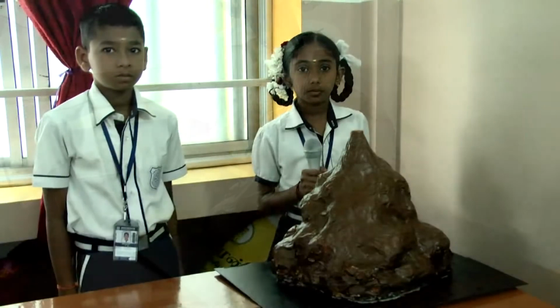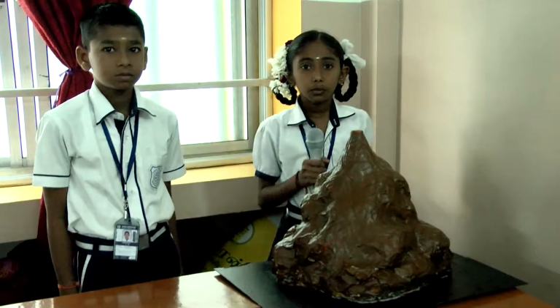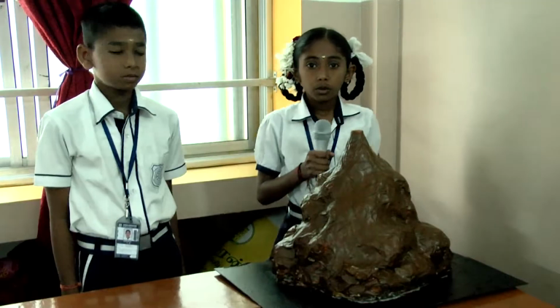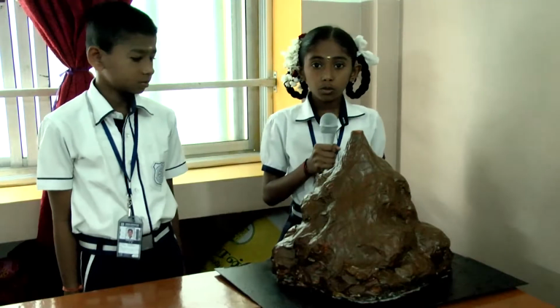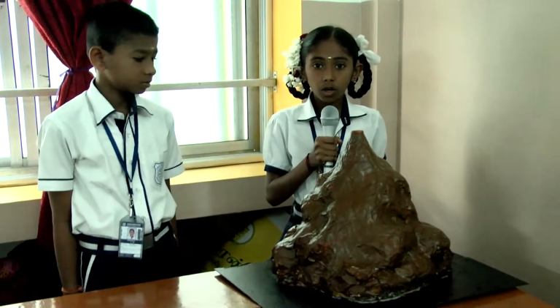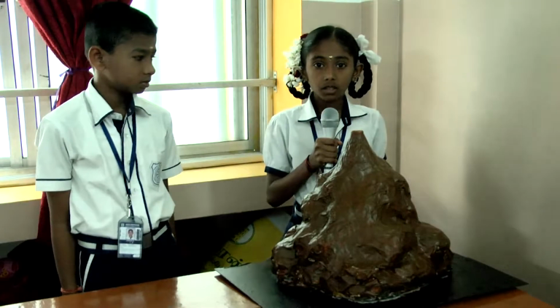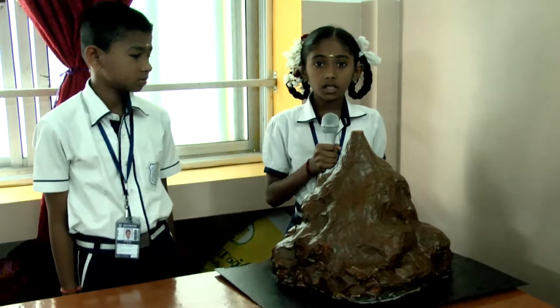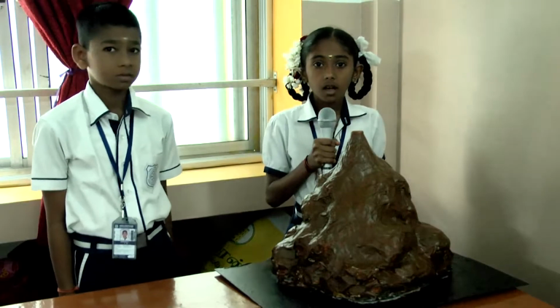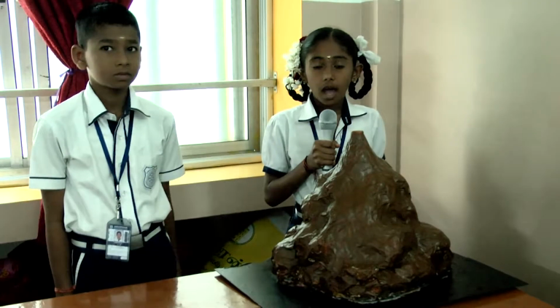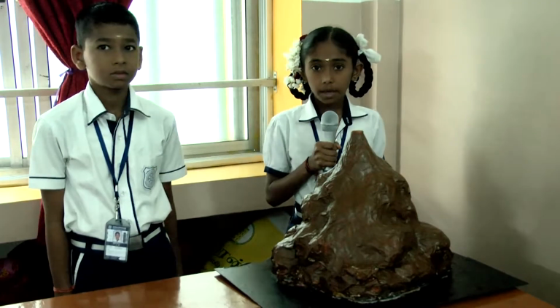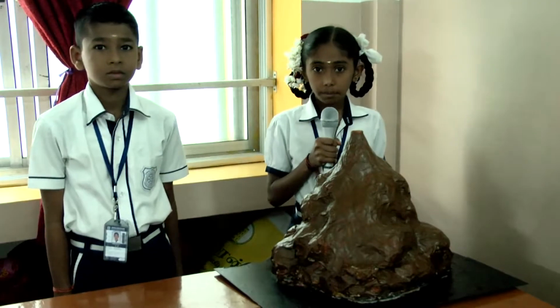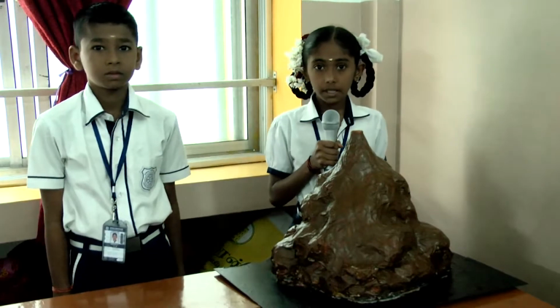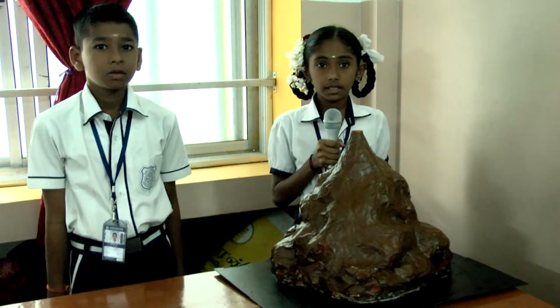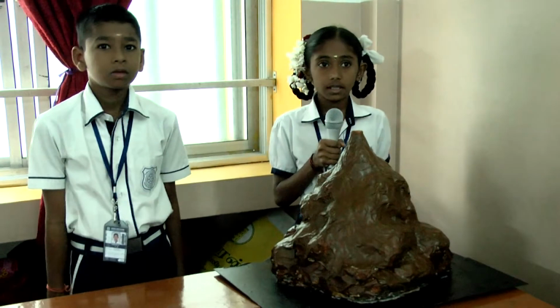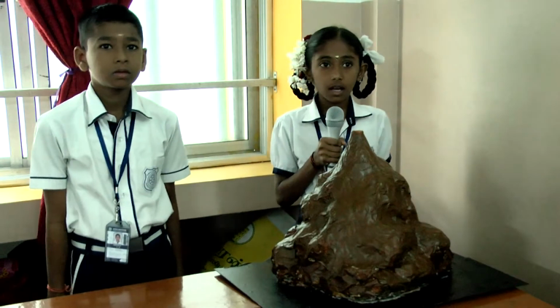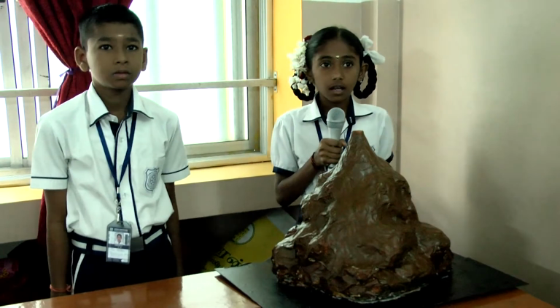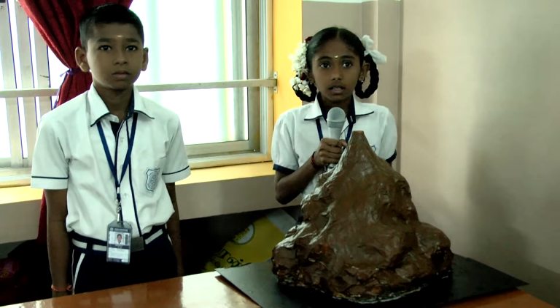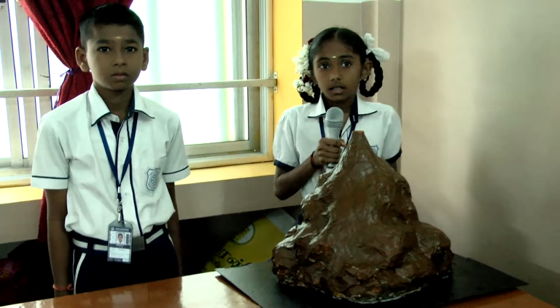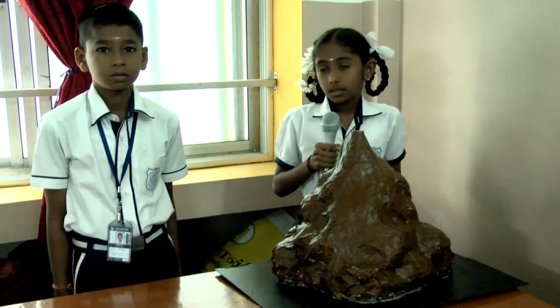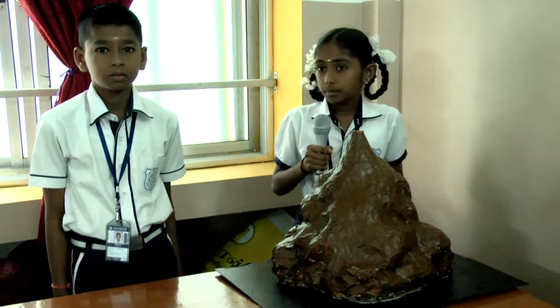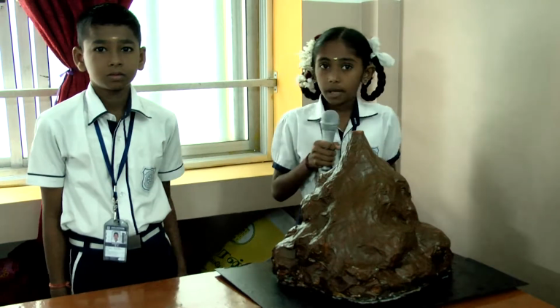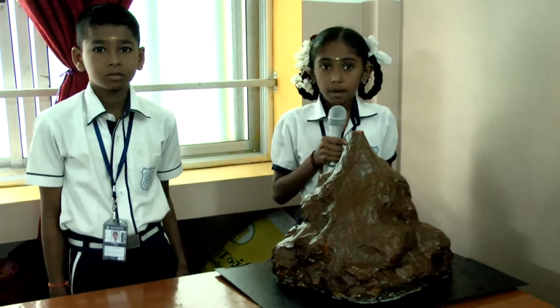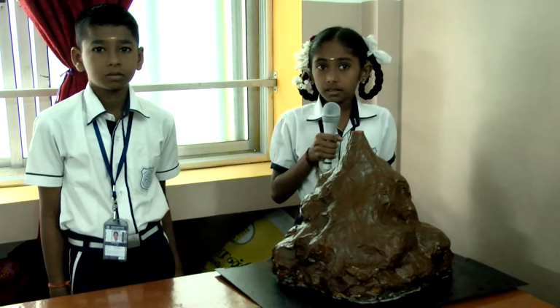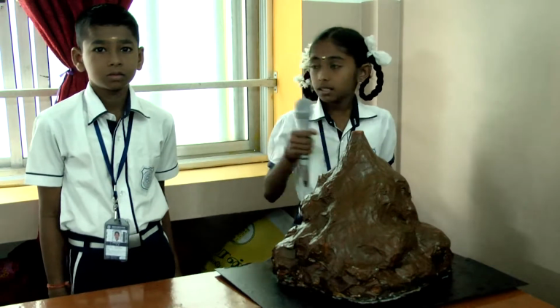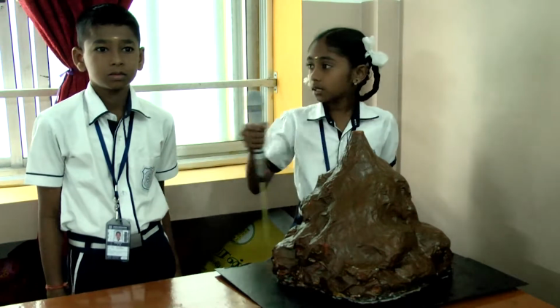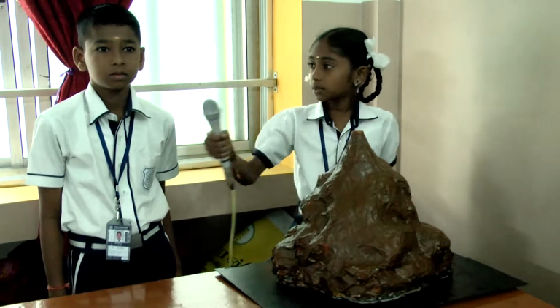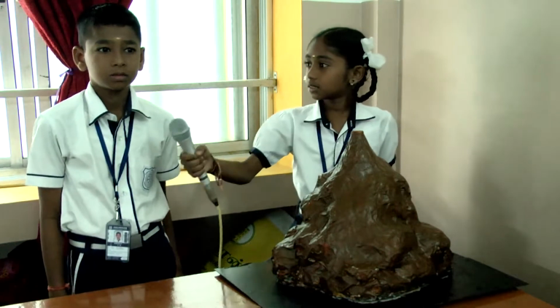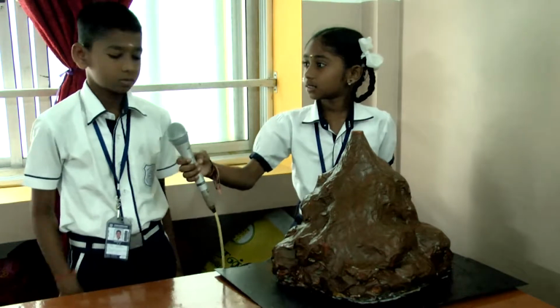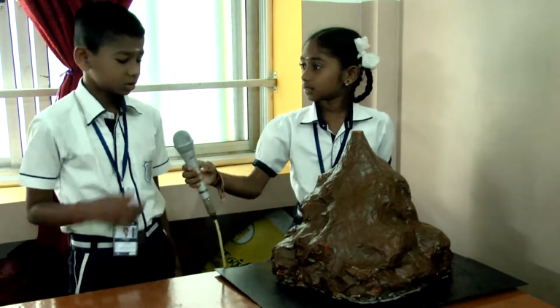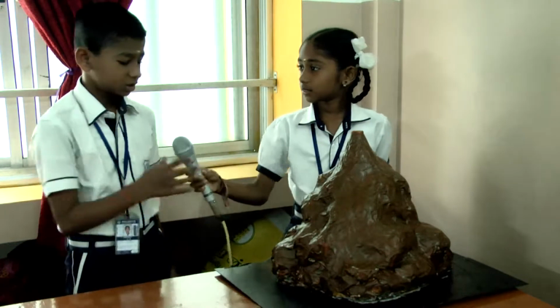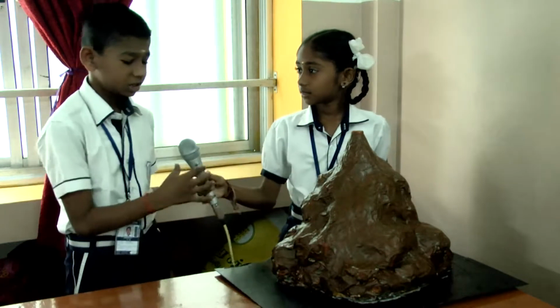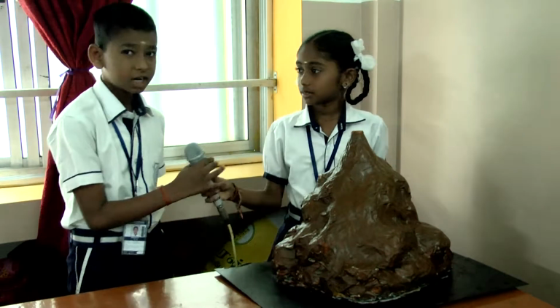Good morning sir. I am P. Geetika. My partner's name is Shtiram.